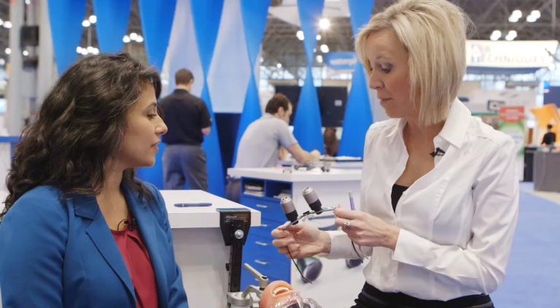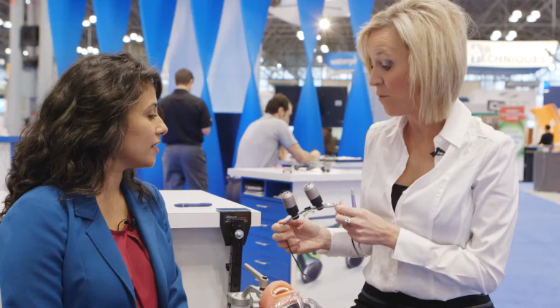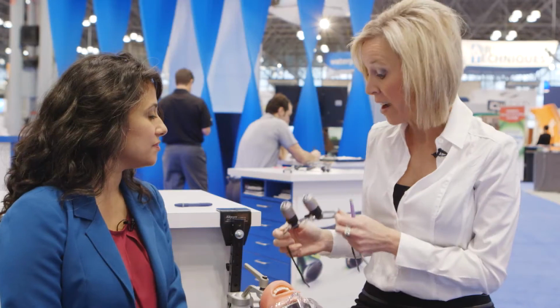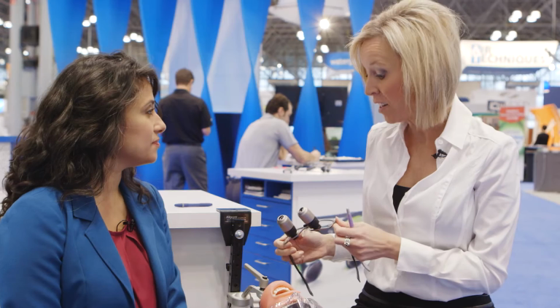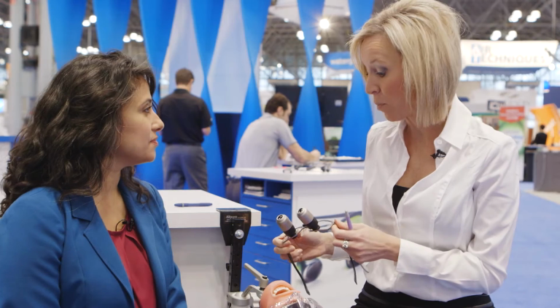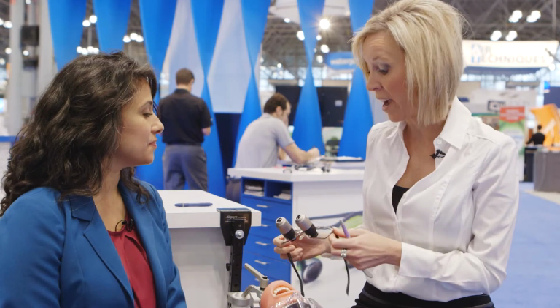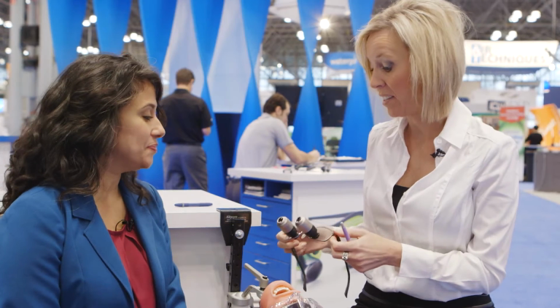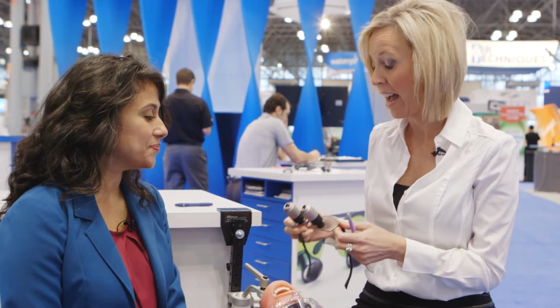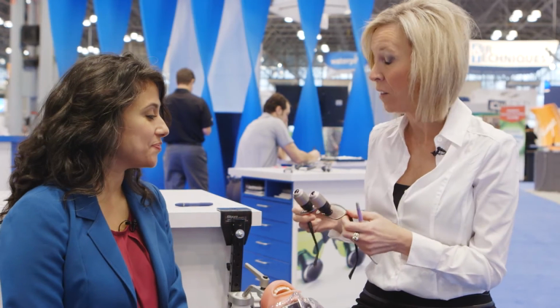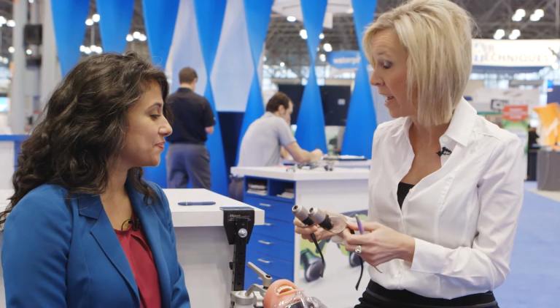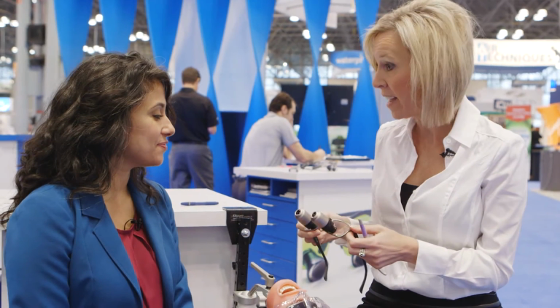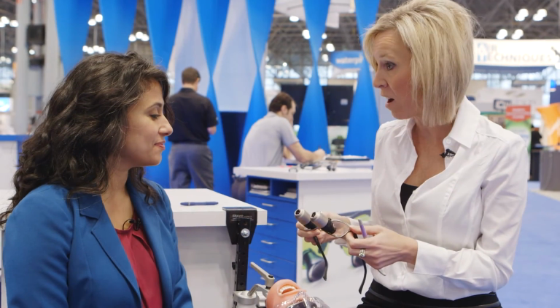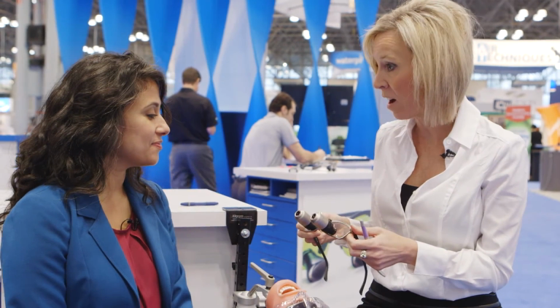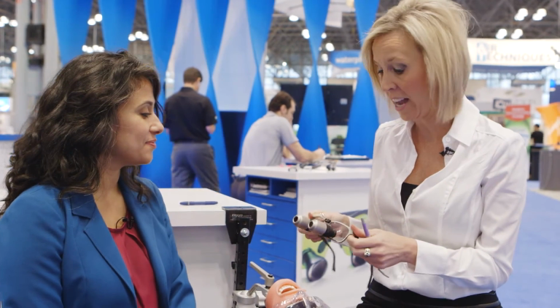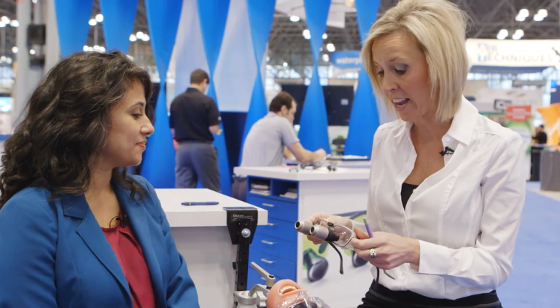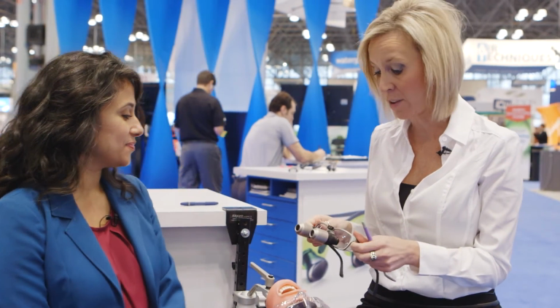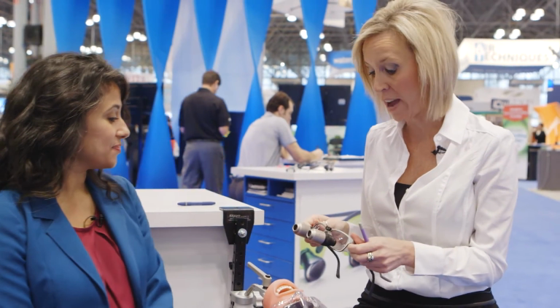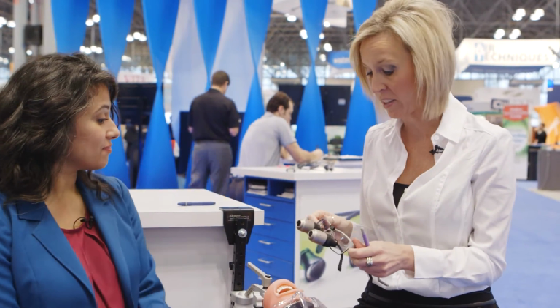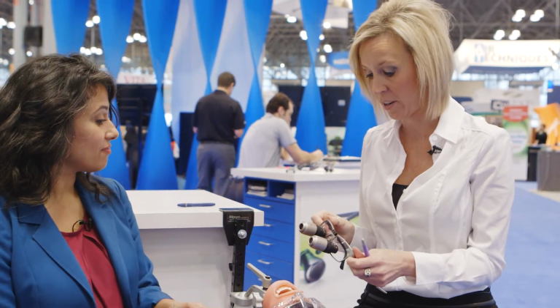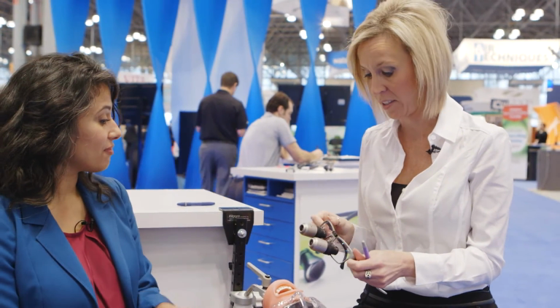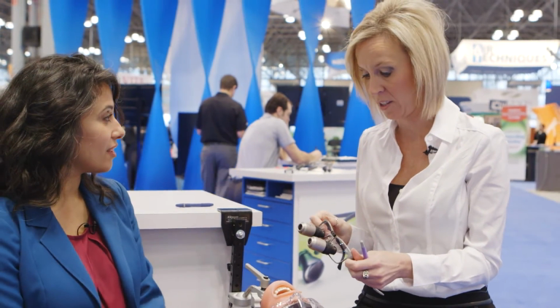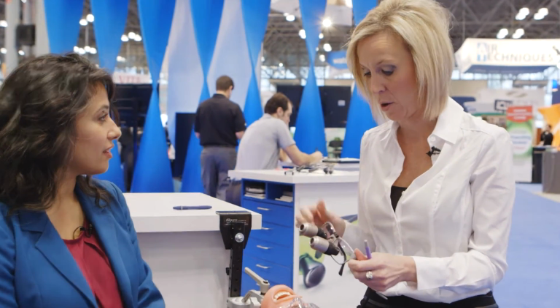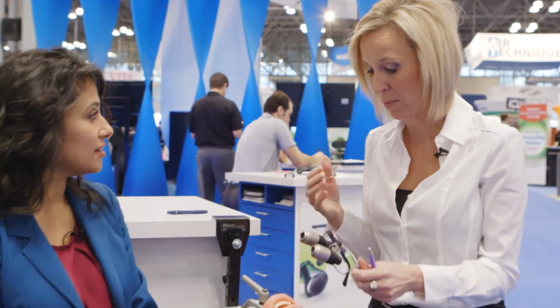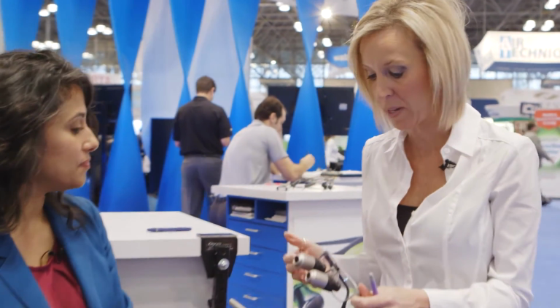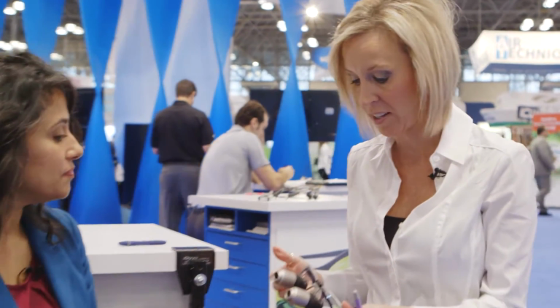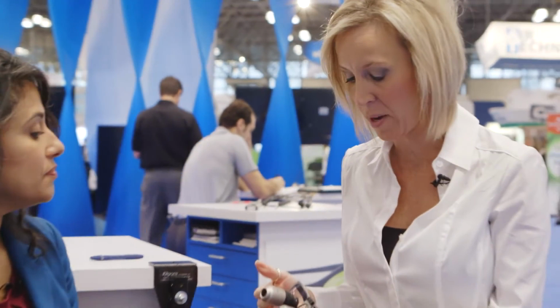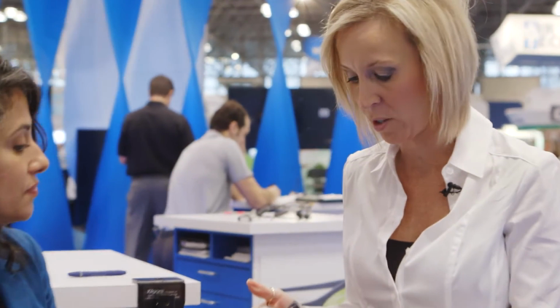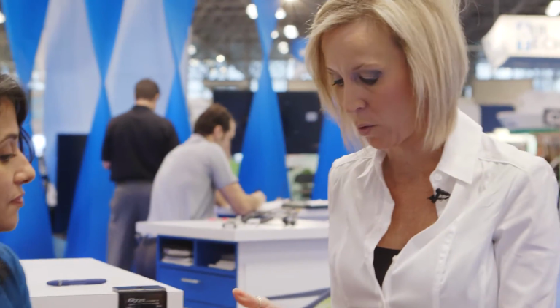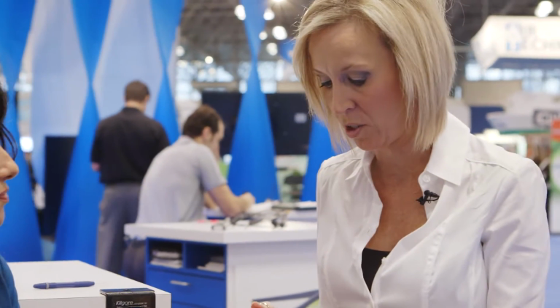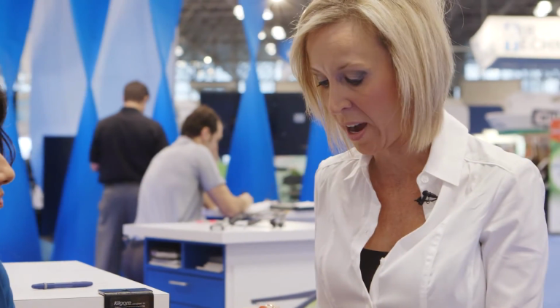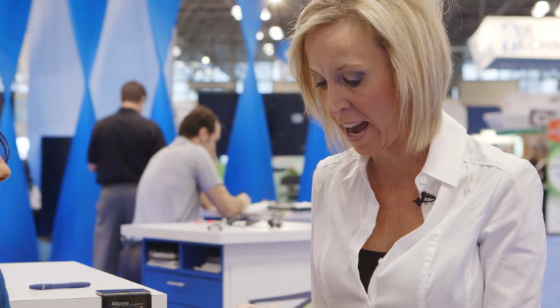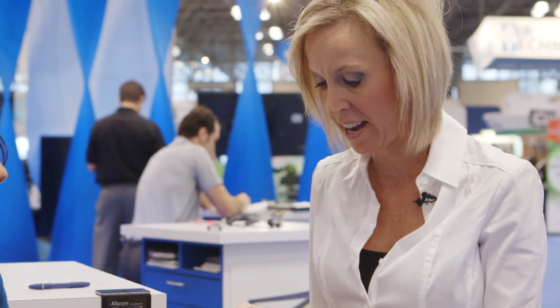I'm very surprised at how light they are. I like the fact that they're able to be customized according to my eyes.